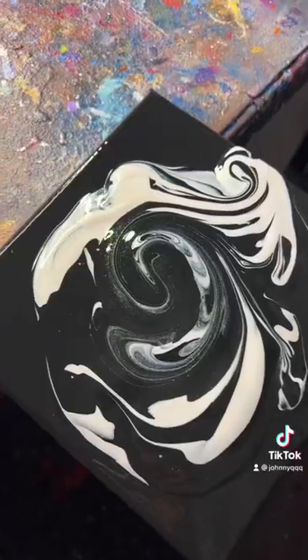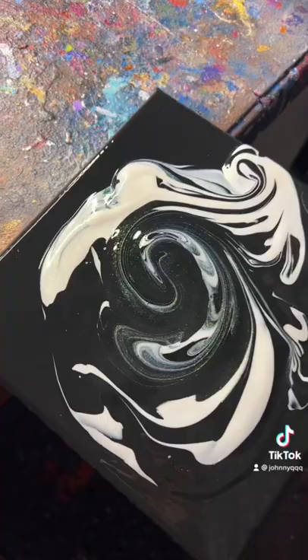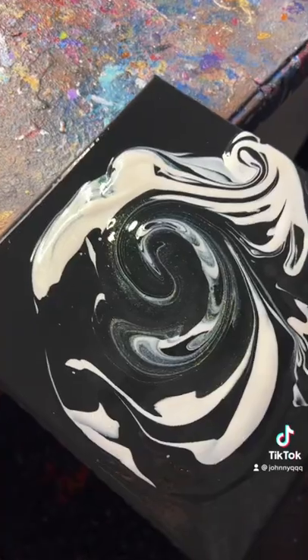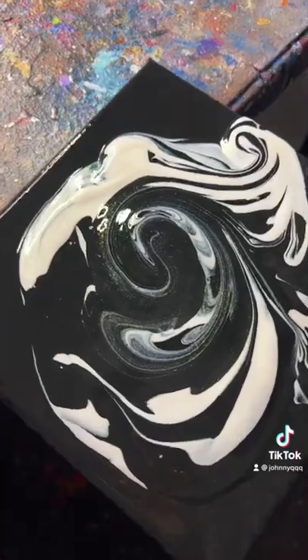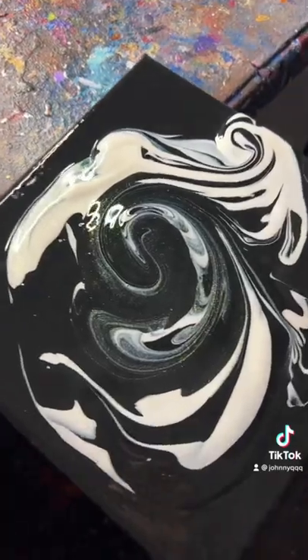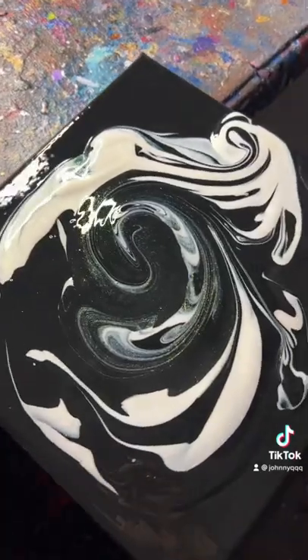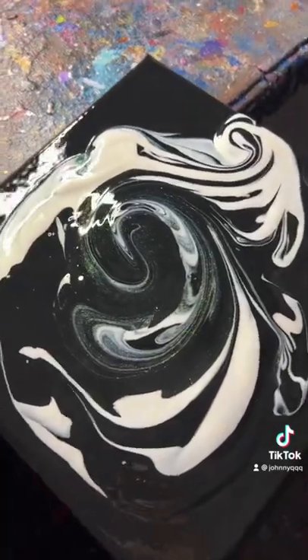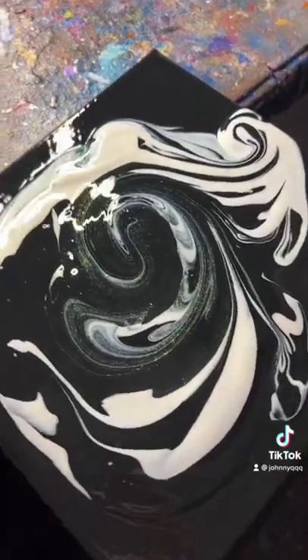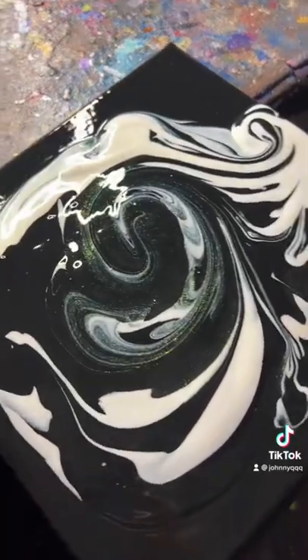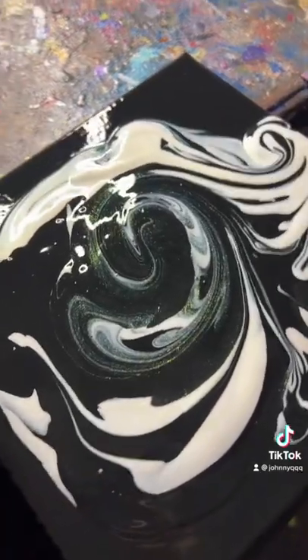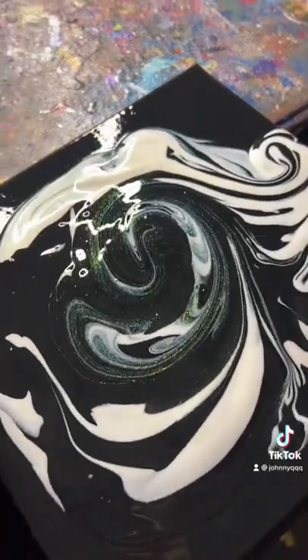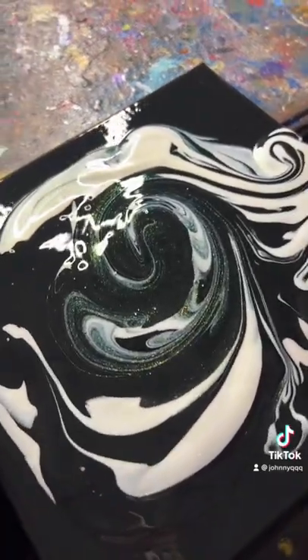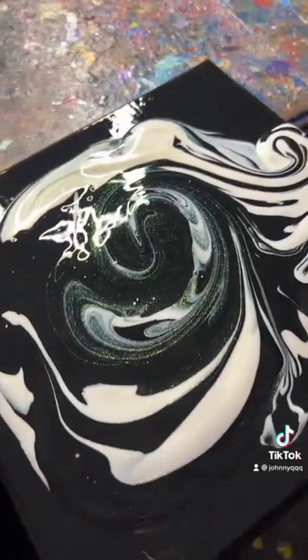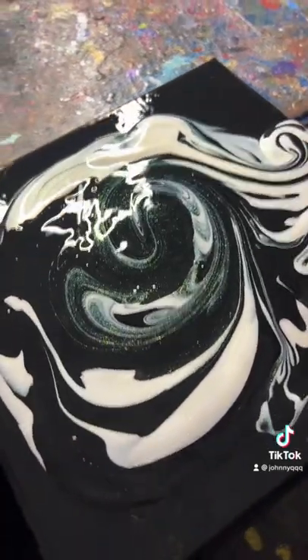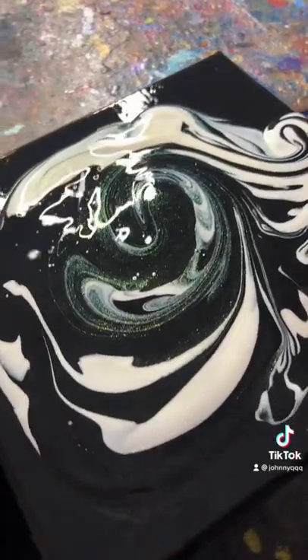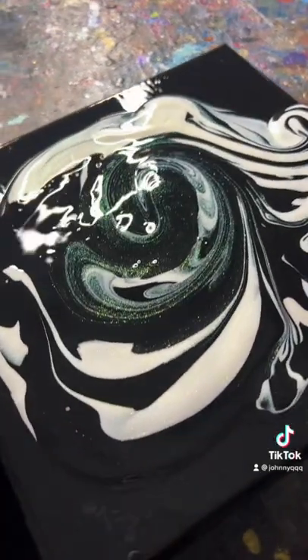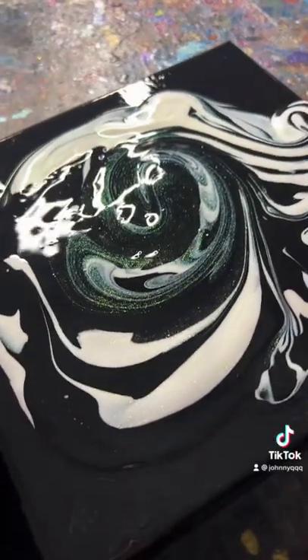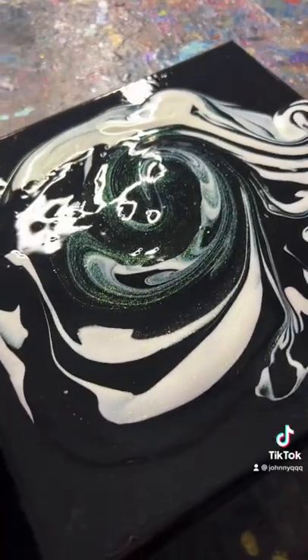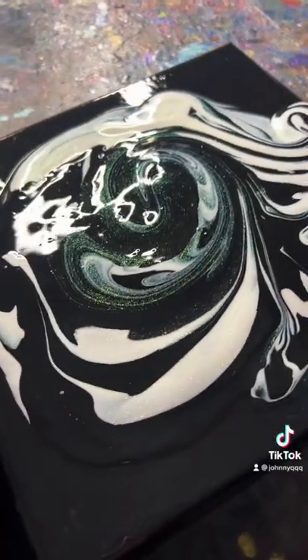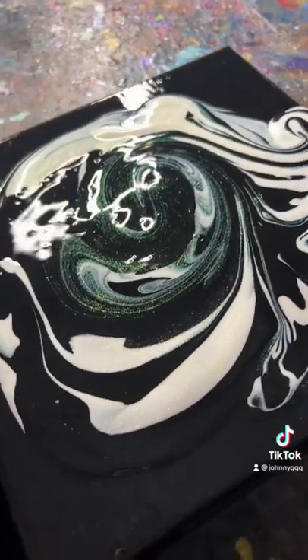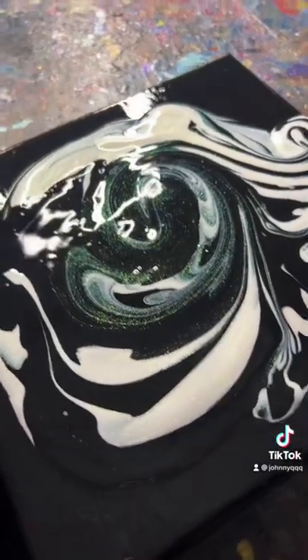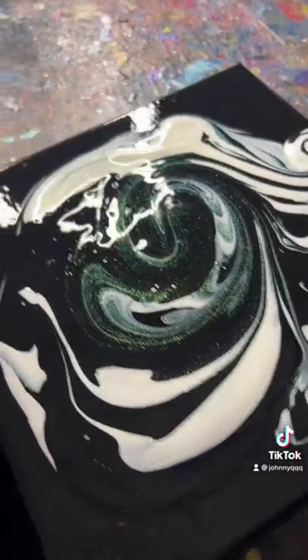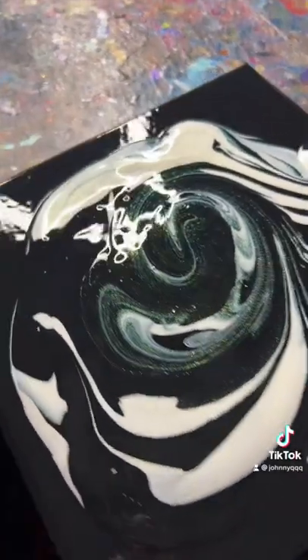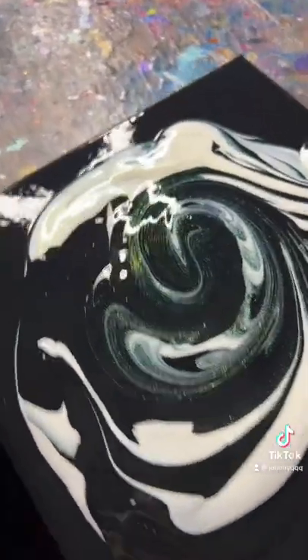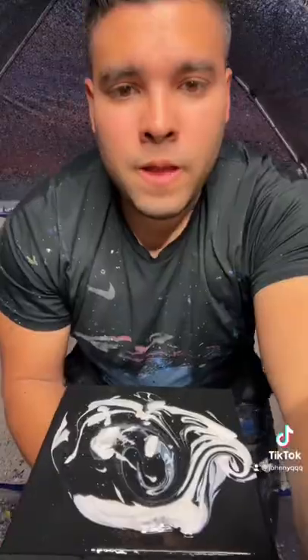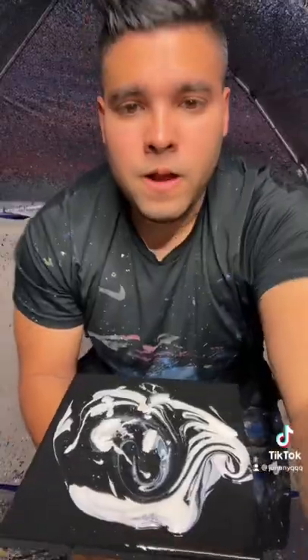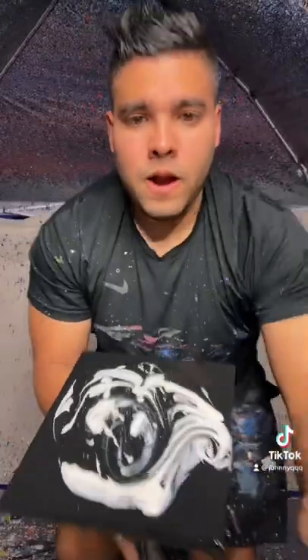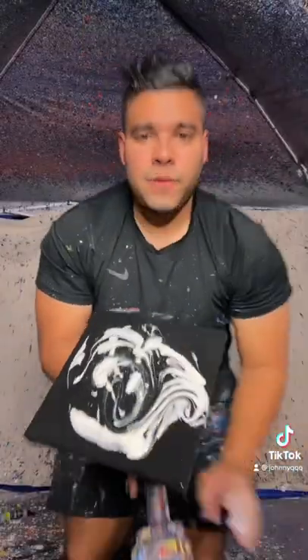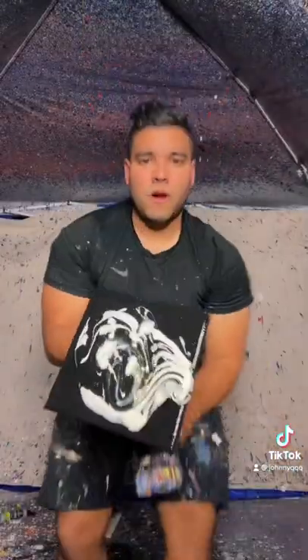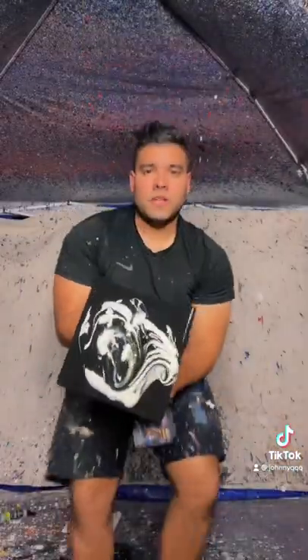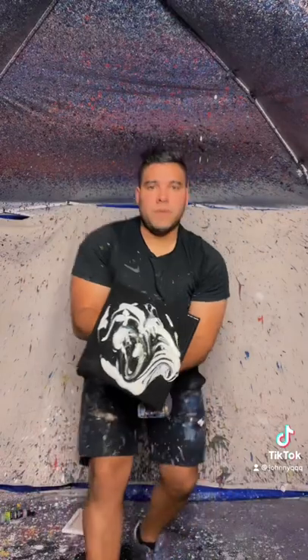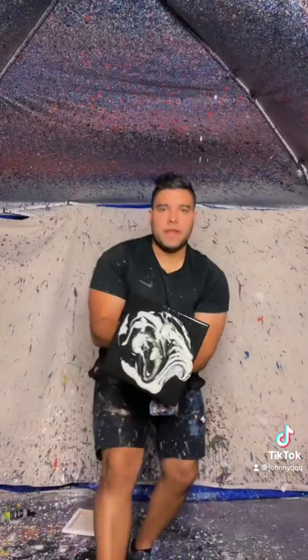Look at that, it's already coming out, you guys. Wow. All right, here we go. Let's spin it.